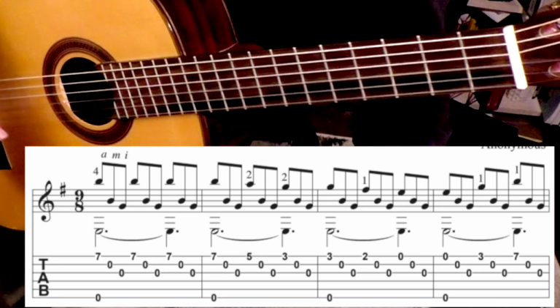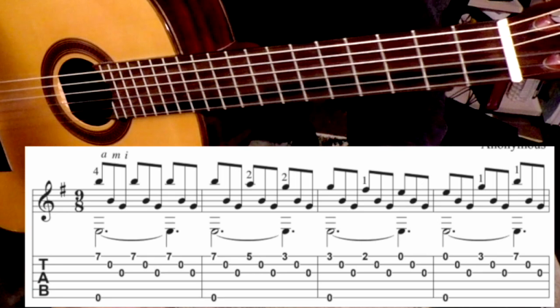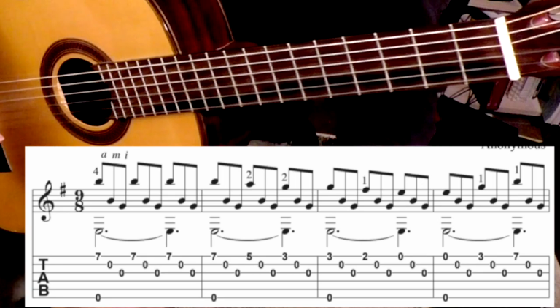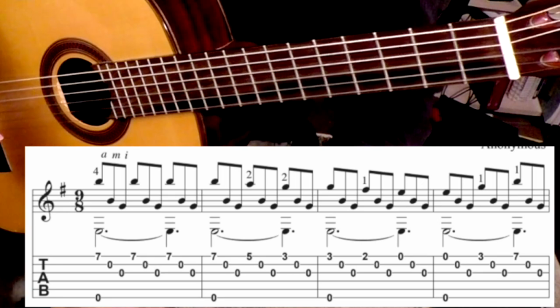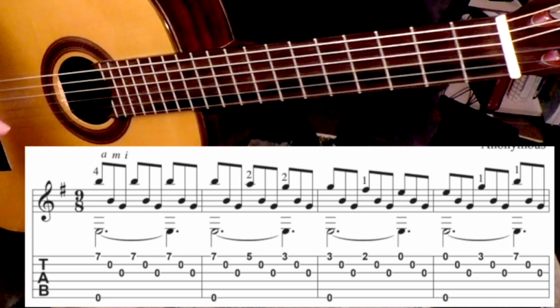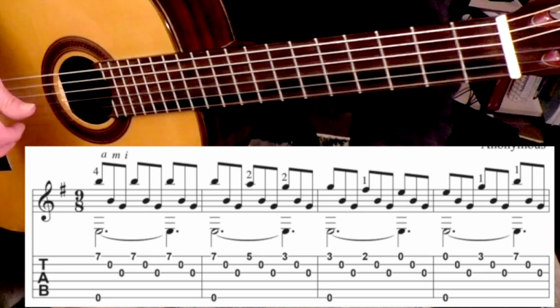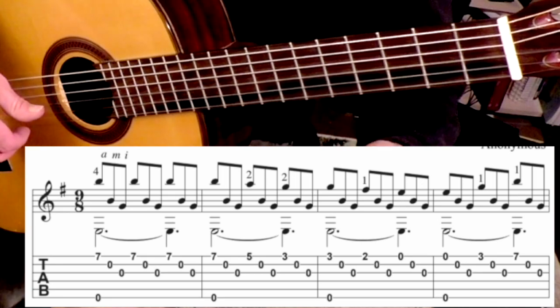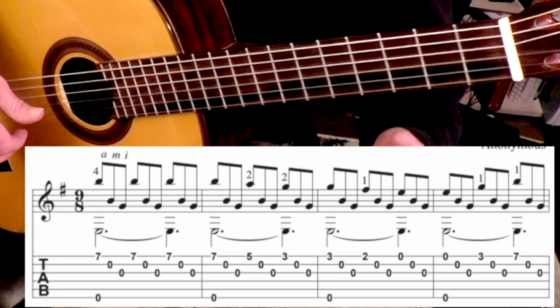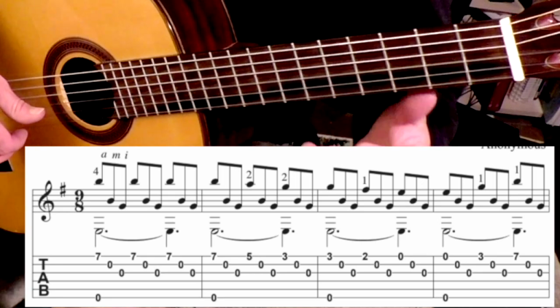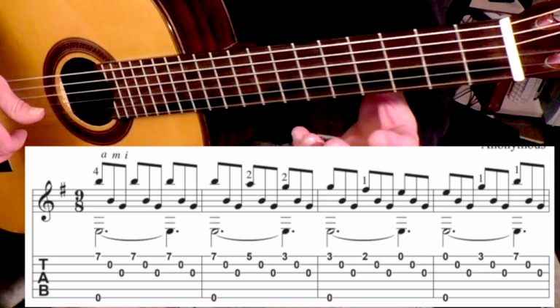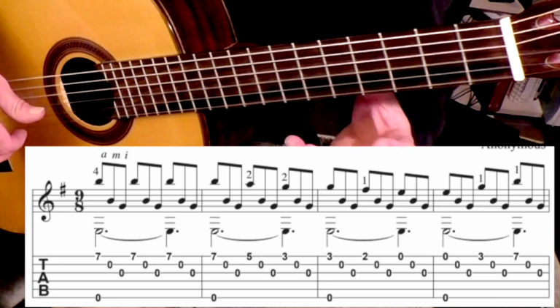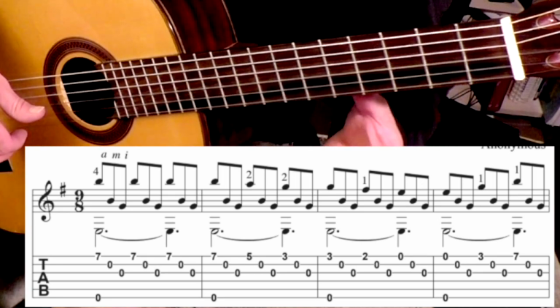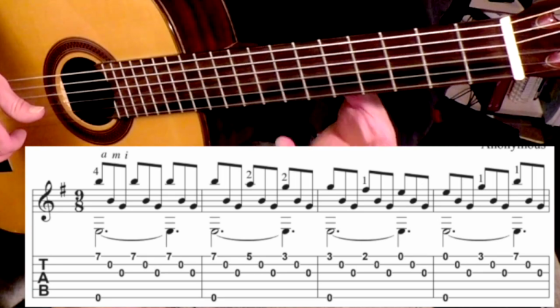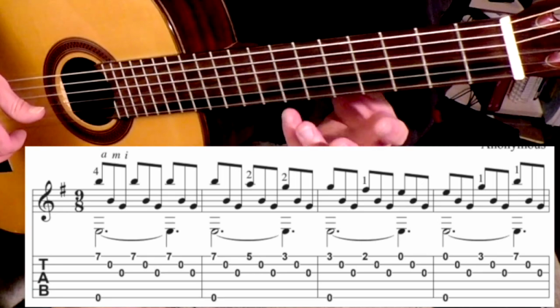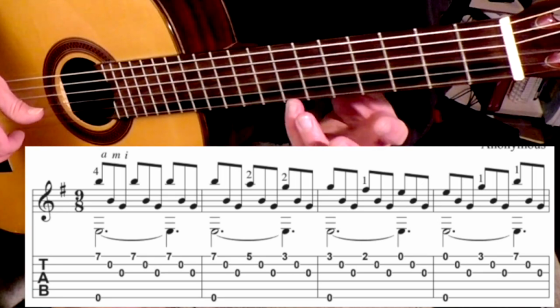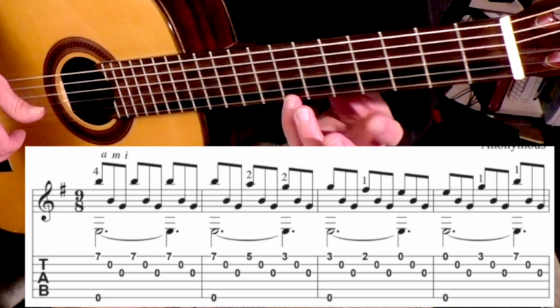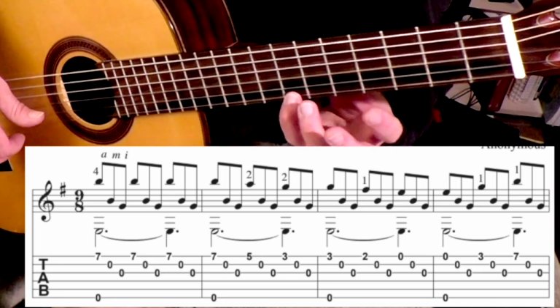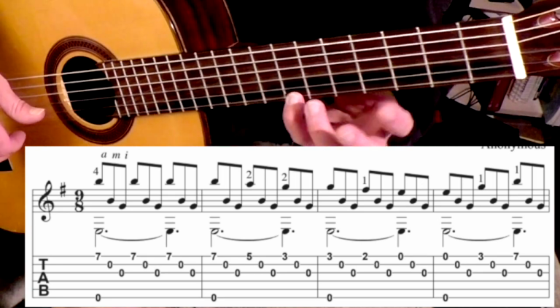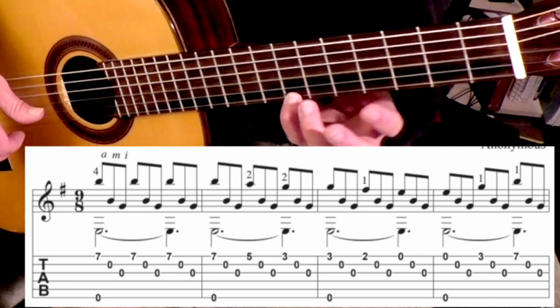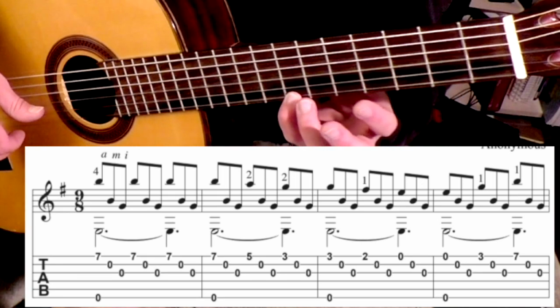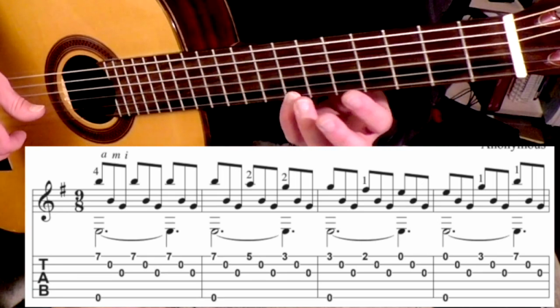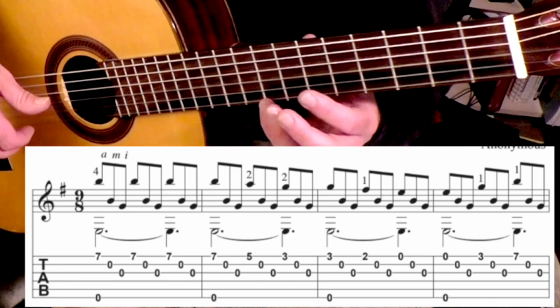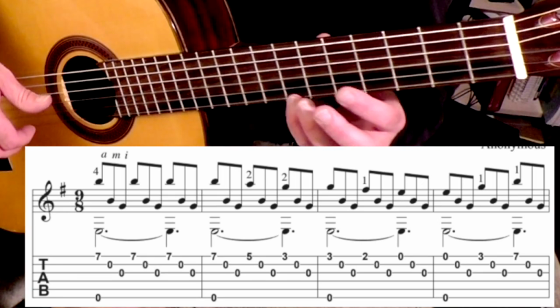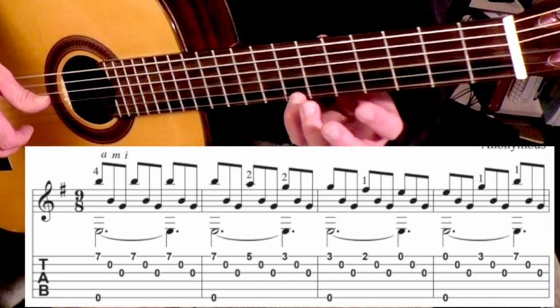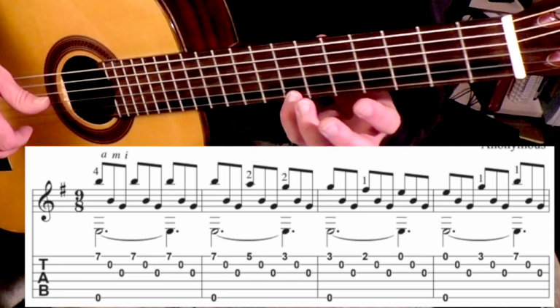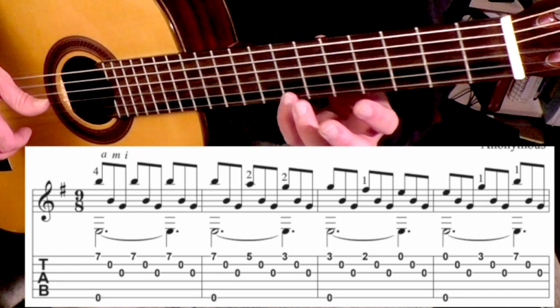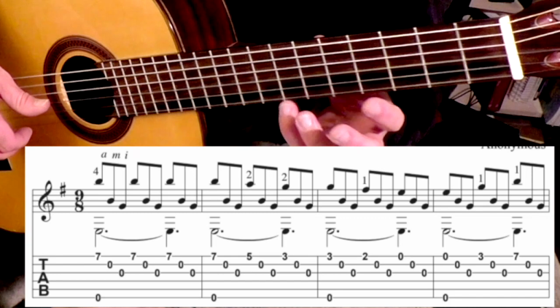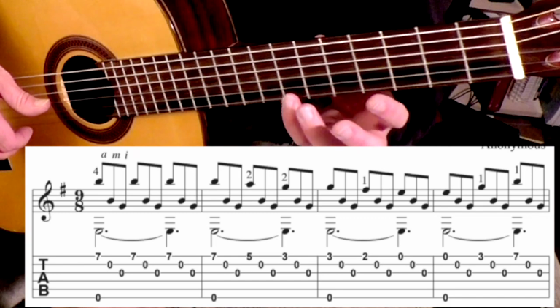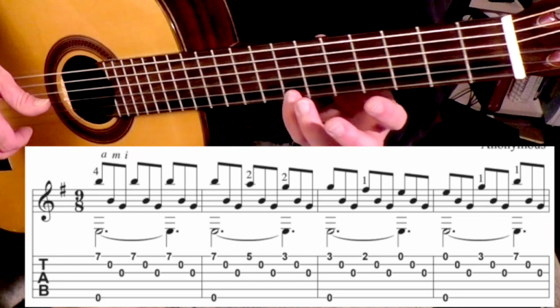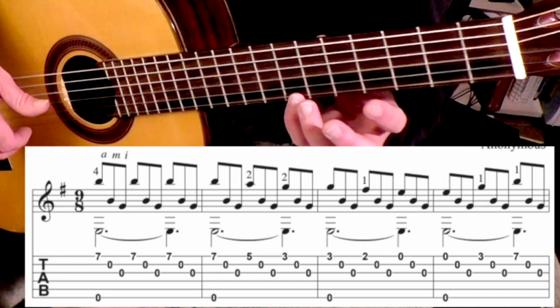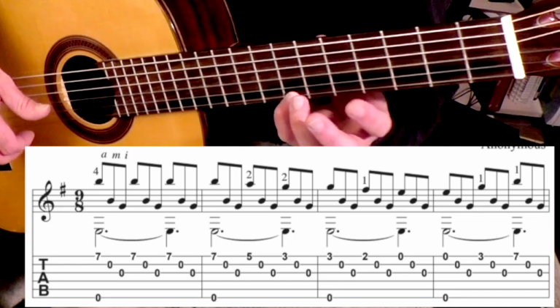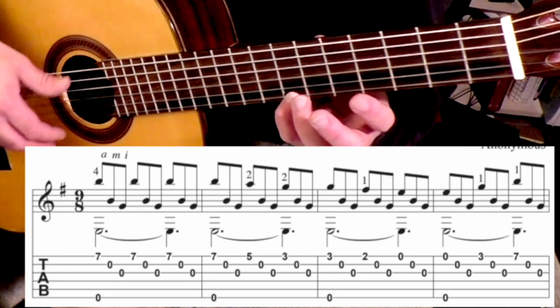All right, let's take a look at line one. You're going to begin on the seventh fret, first string. Personally, I use my pinky there.